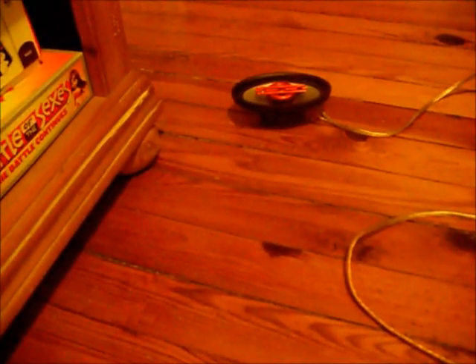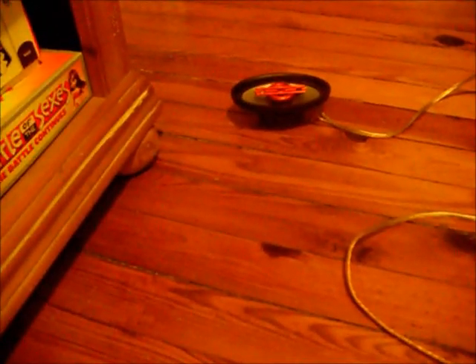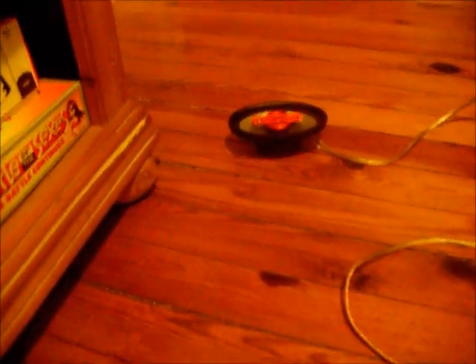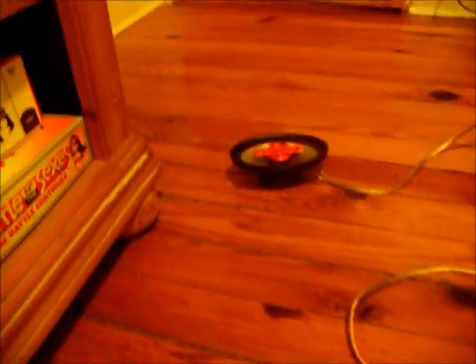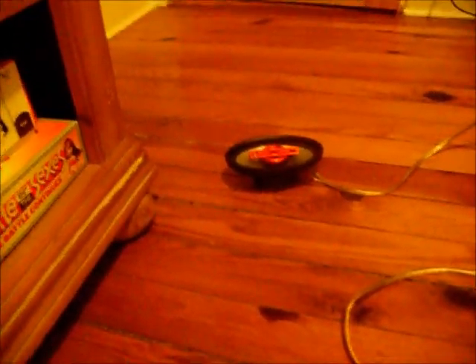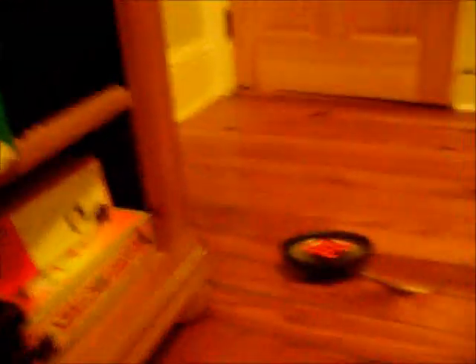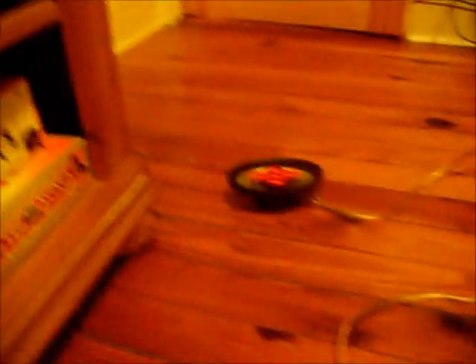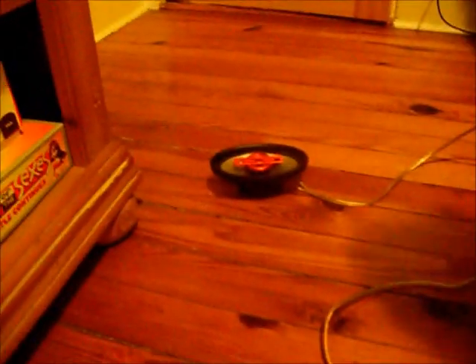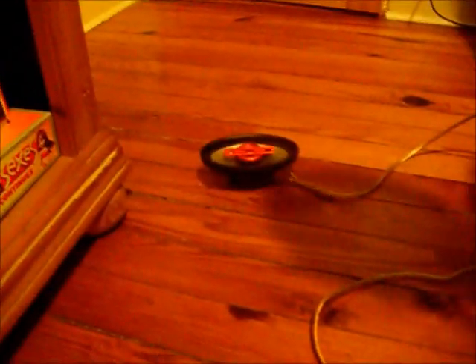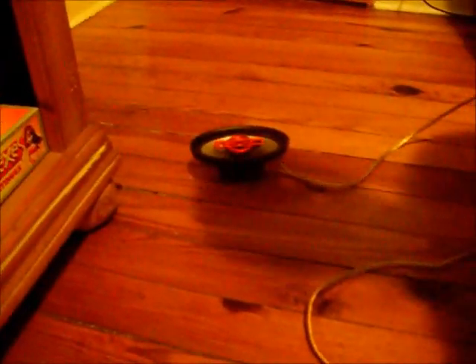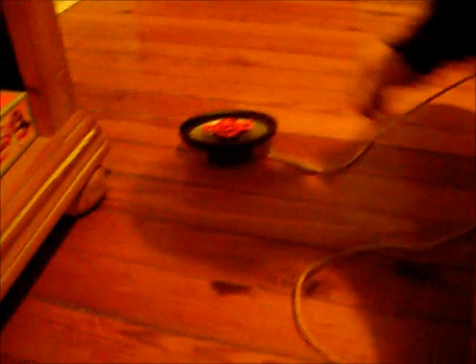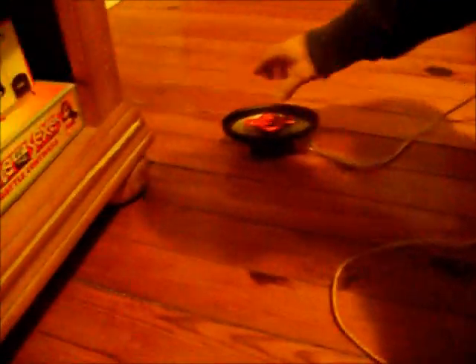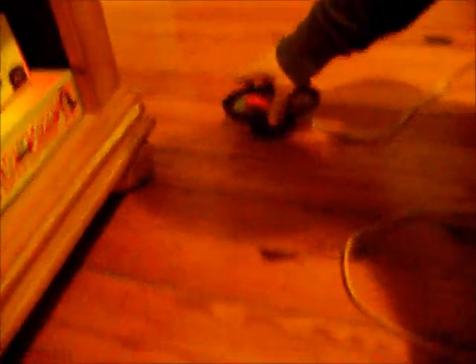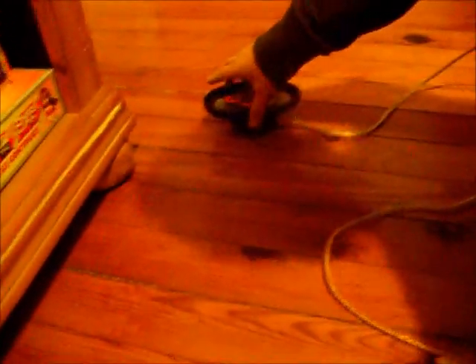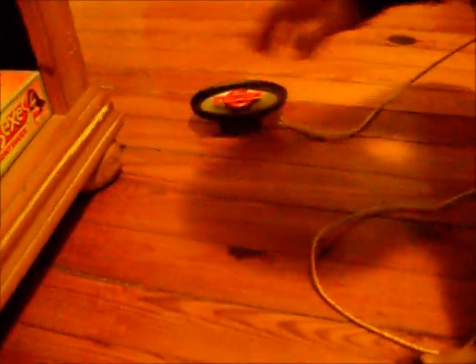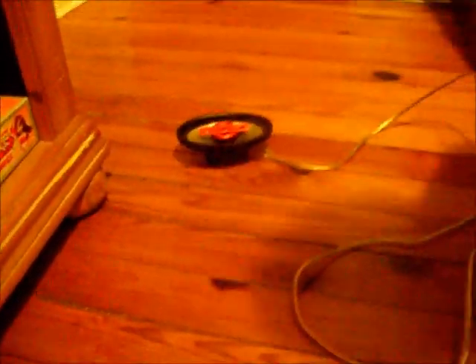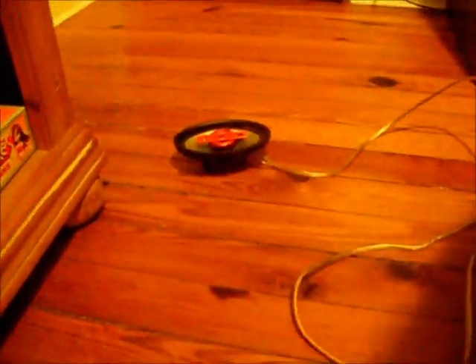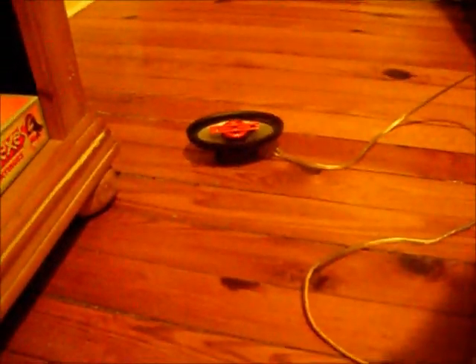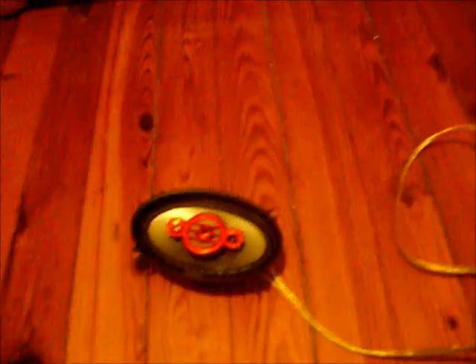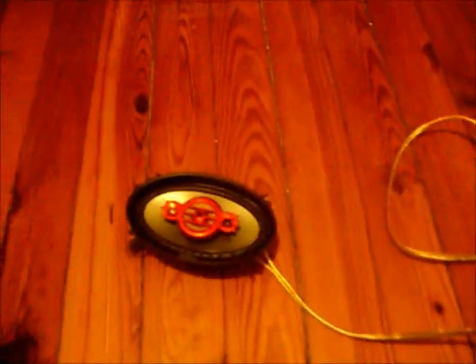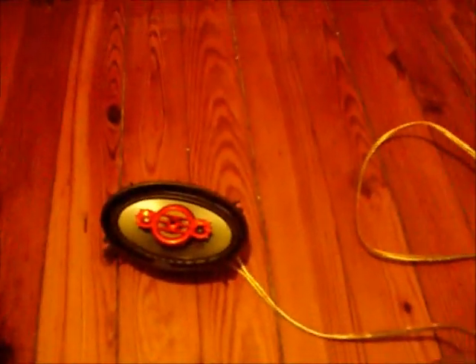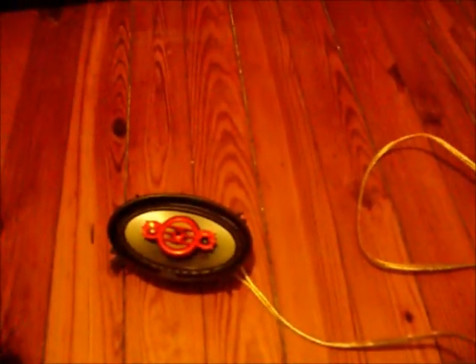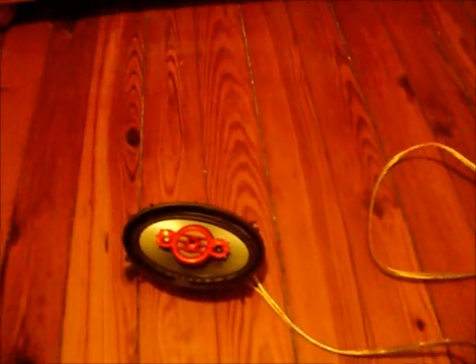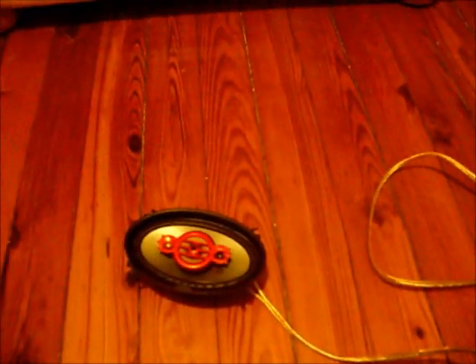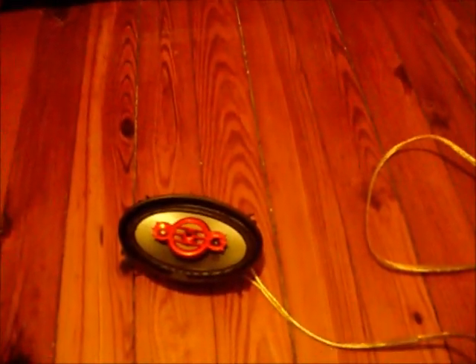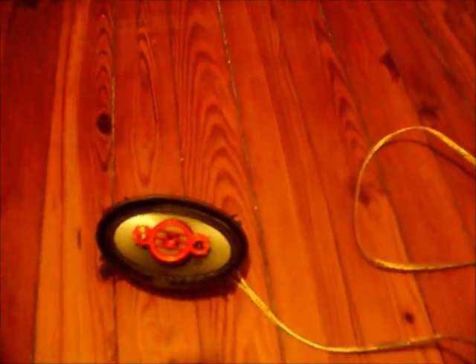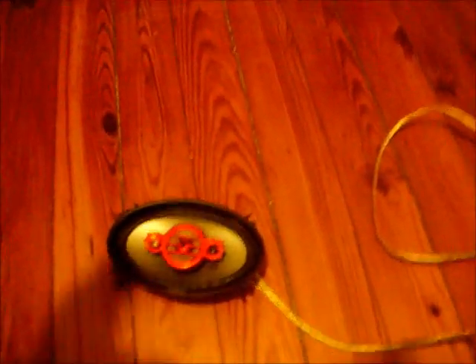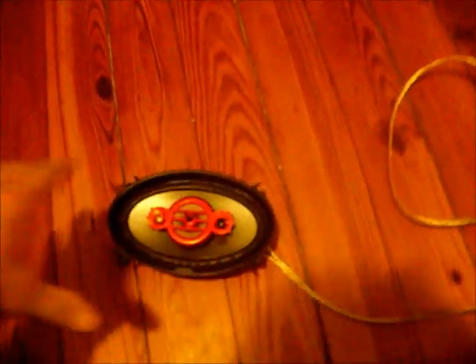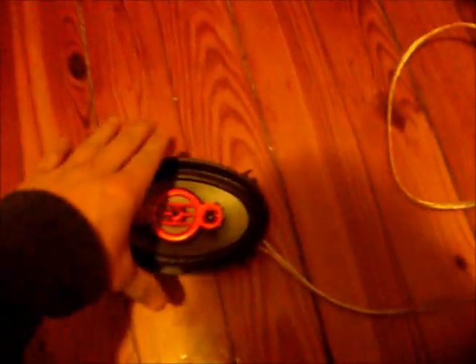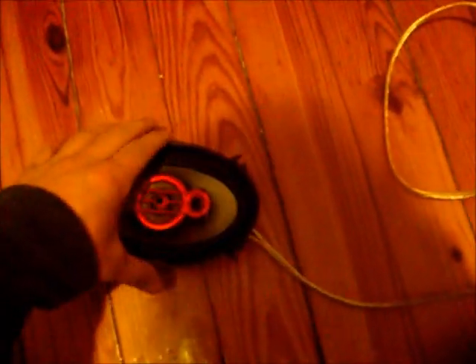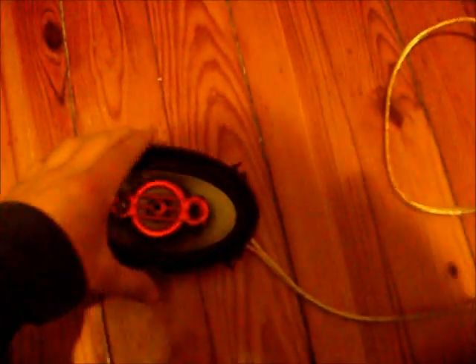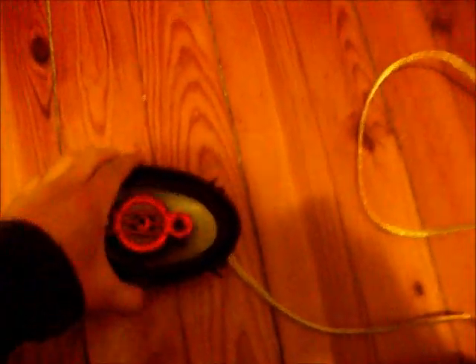I thought your camera jumped in. Here's a little bit of the aftermath.